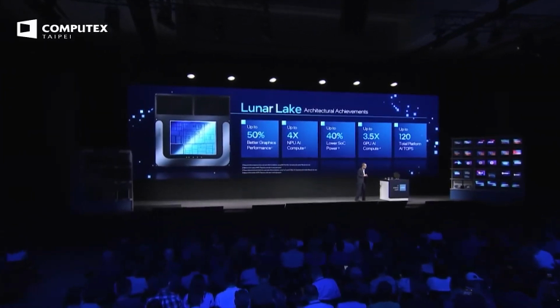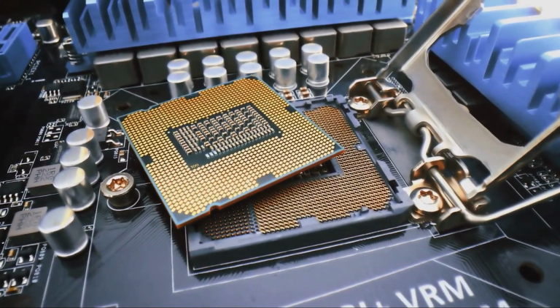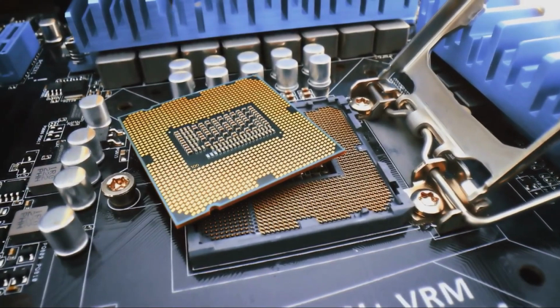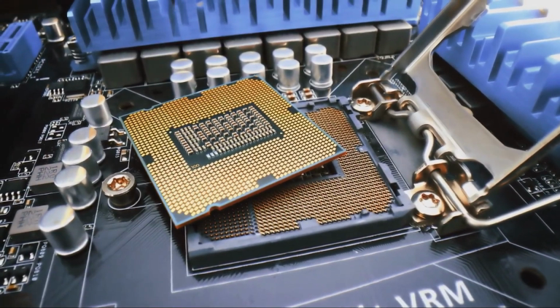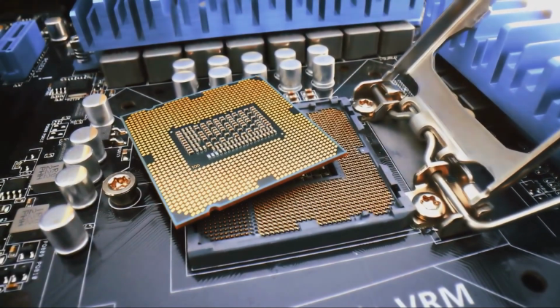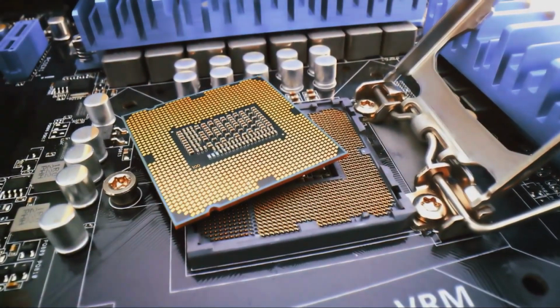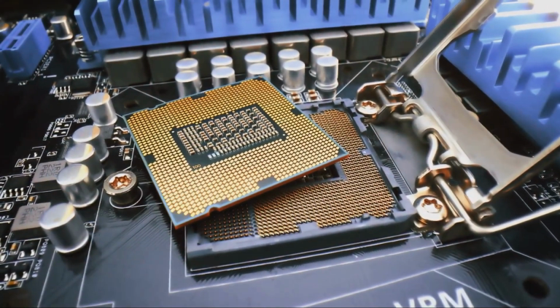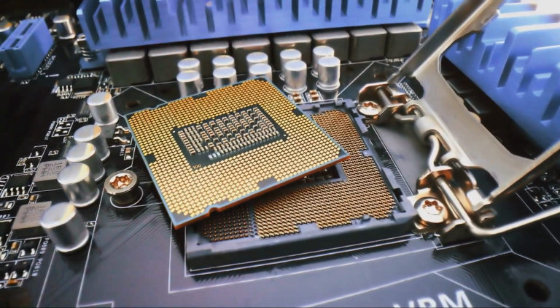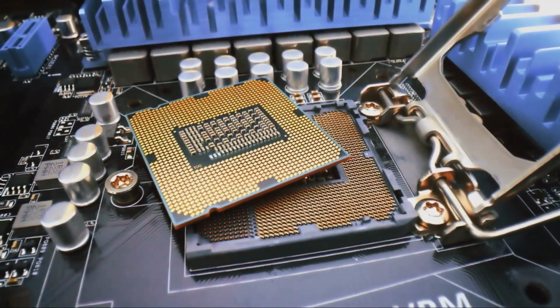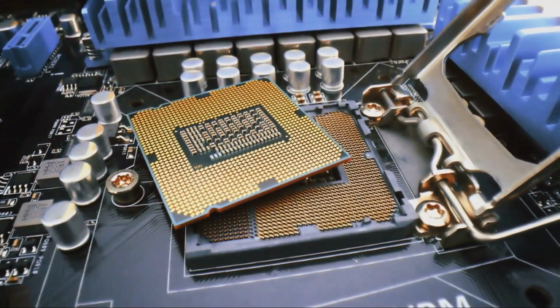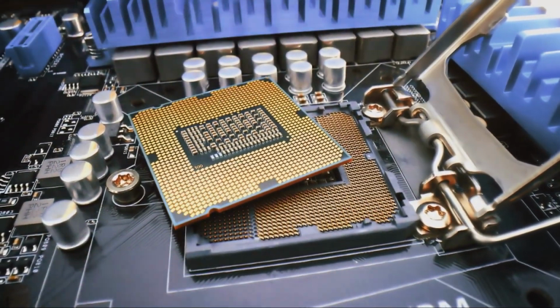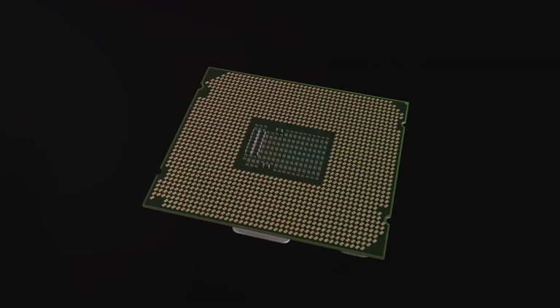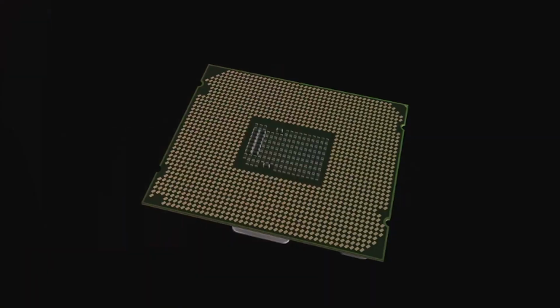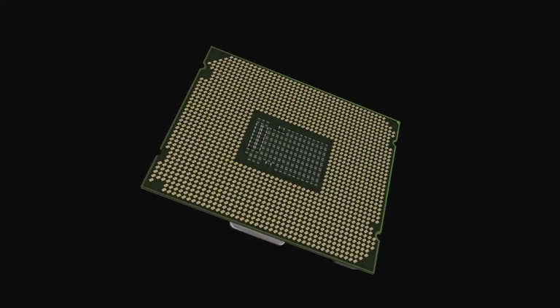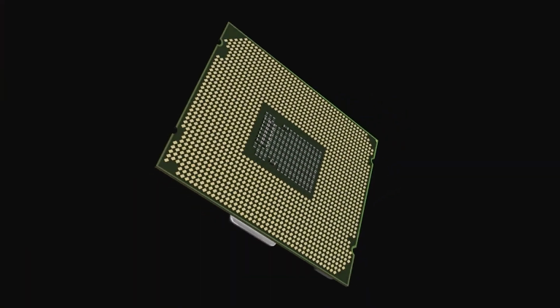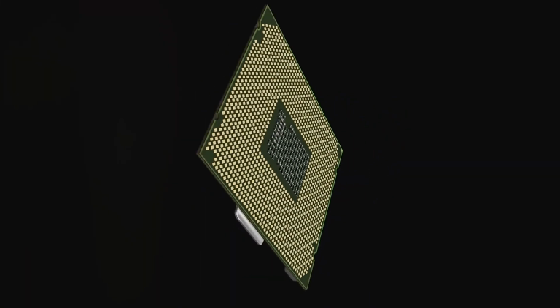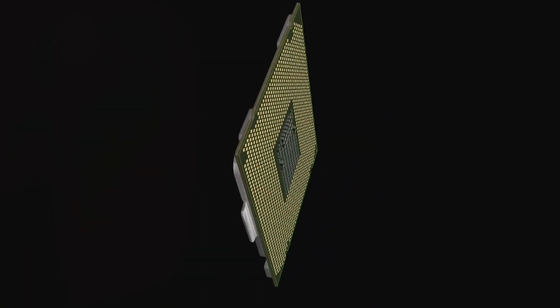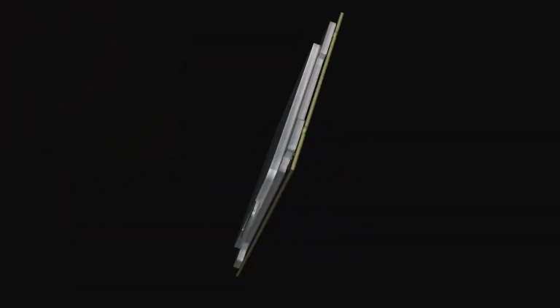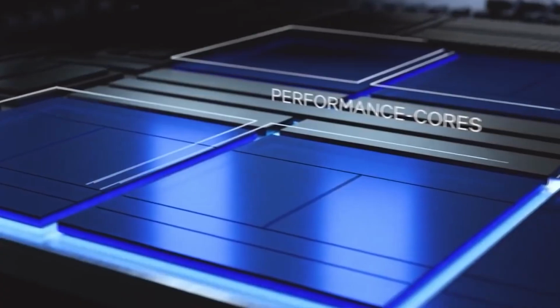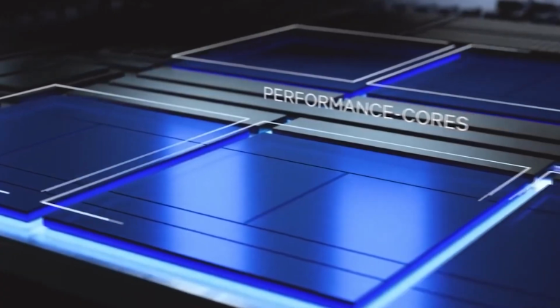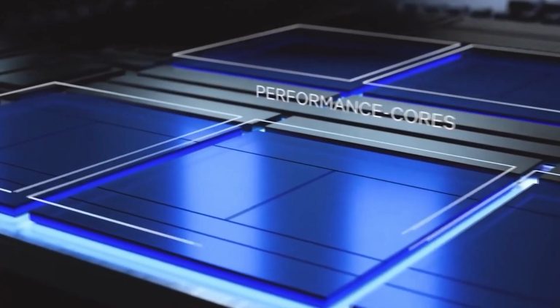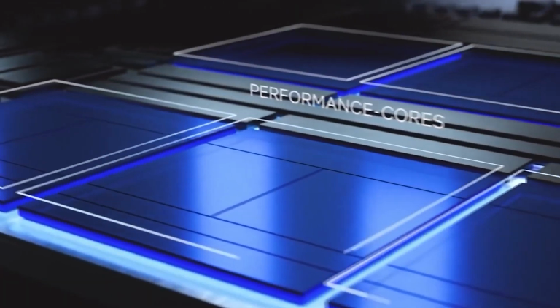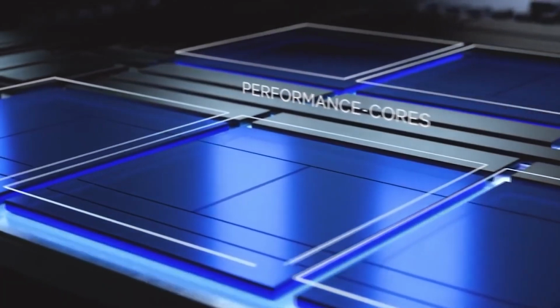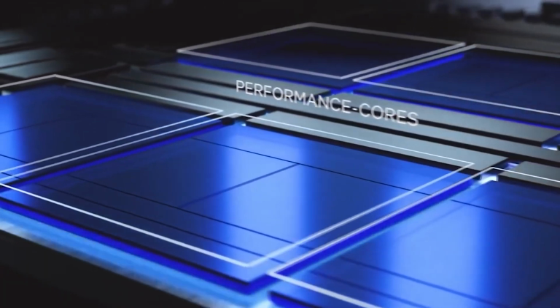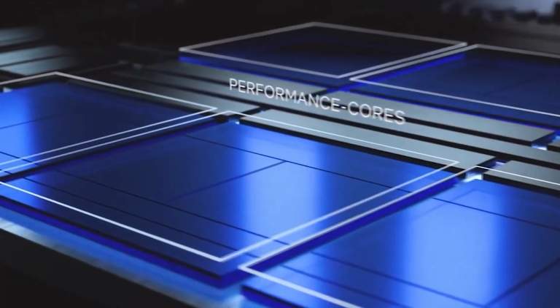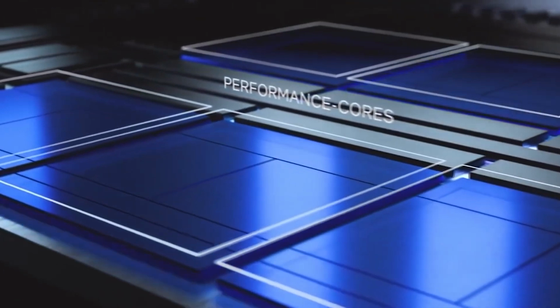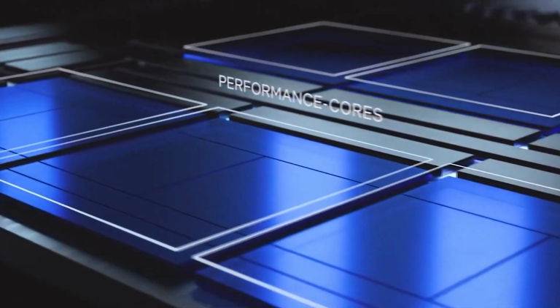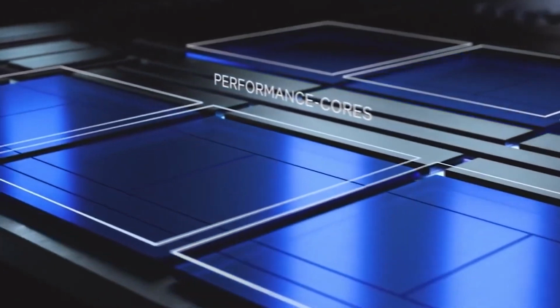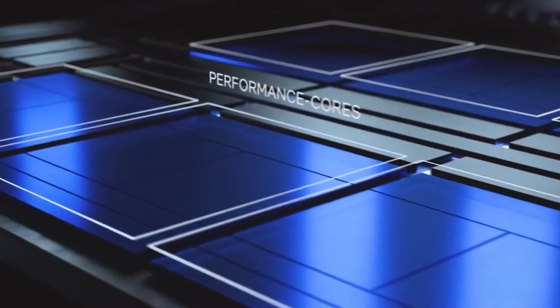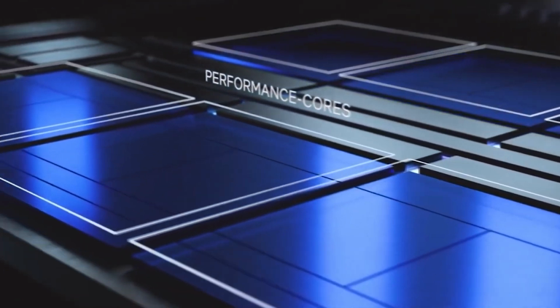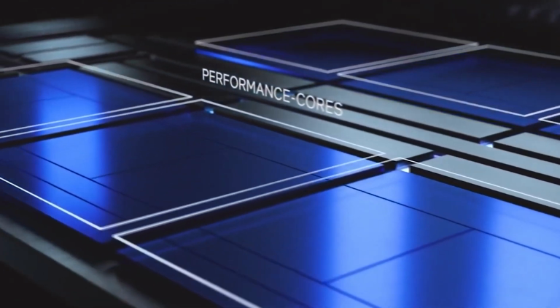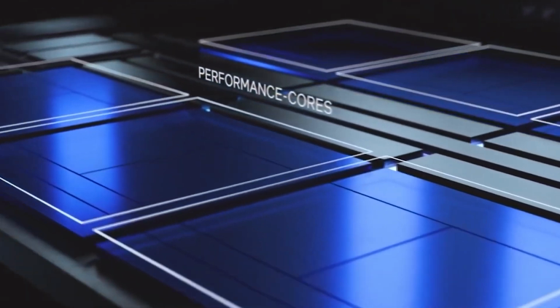The three chips include an Arrow Lake S 24-core, an Arrow Lake HX 24-core, and an Arrow Lake H 16-core part.